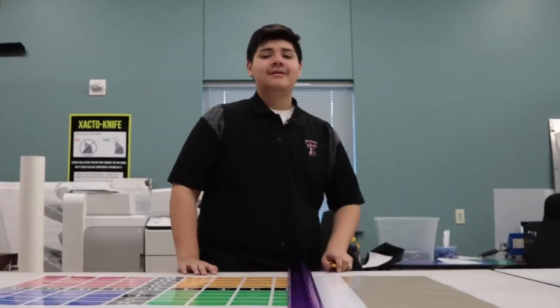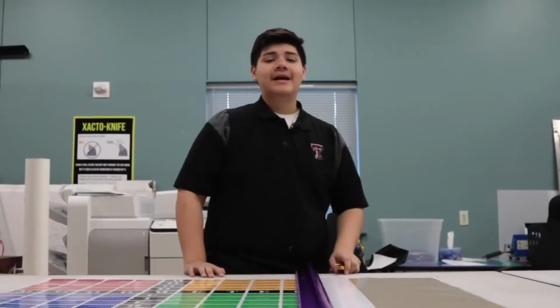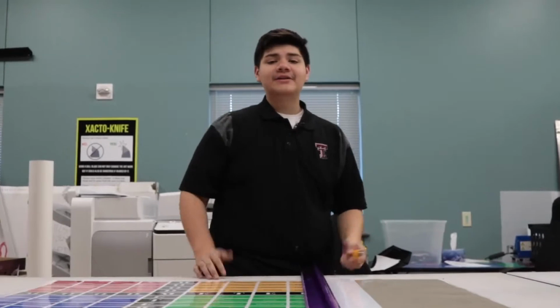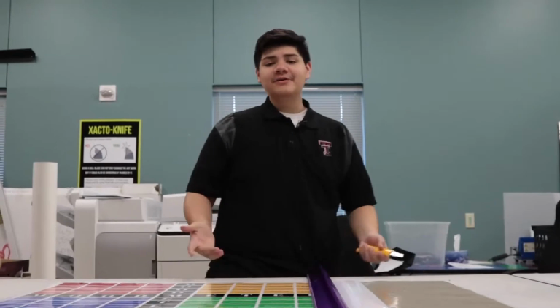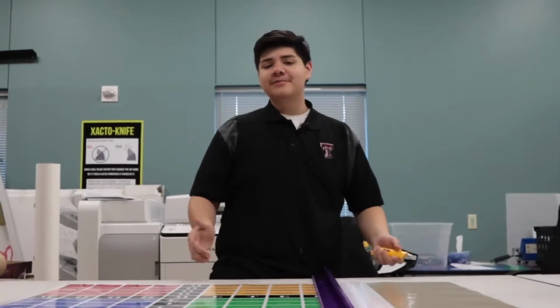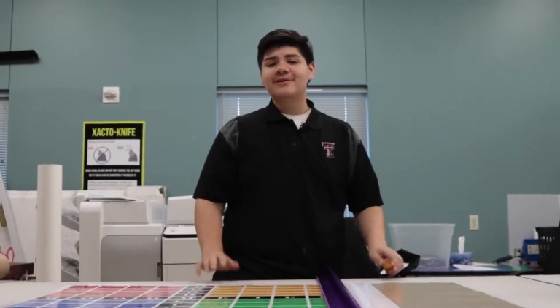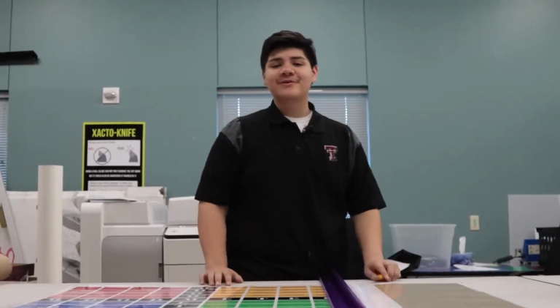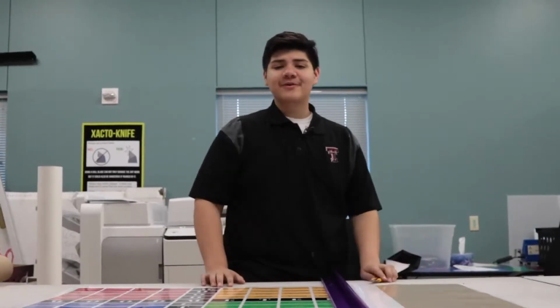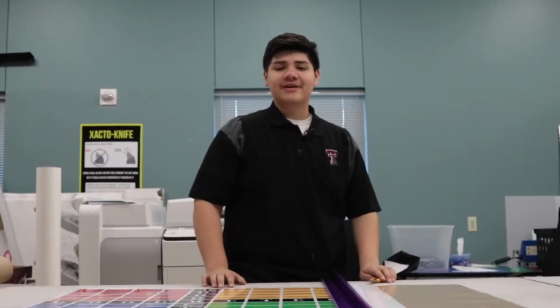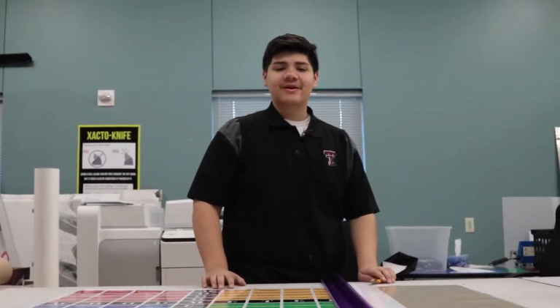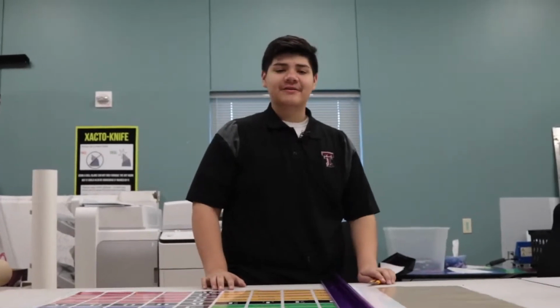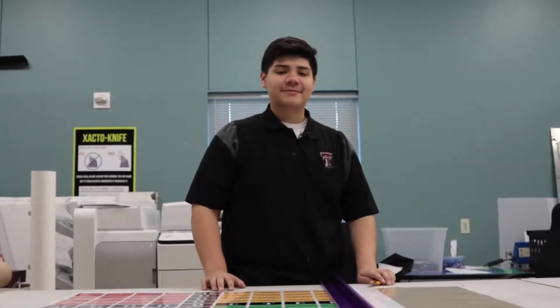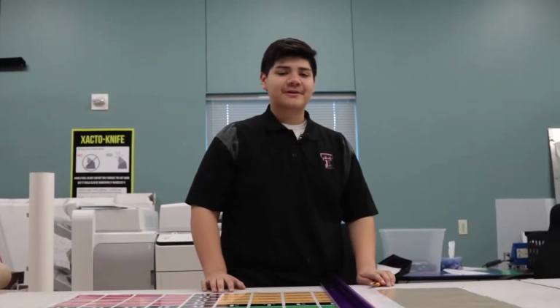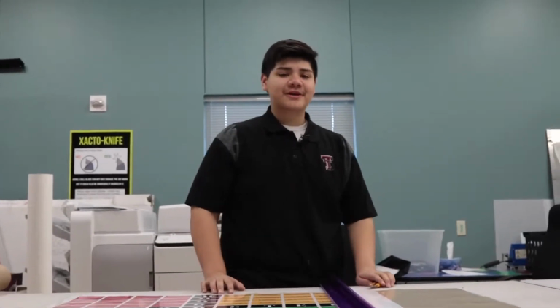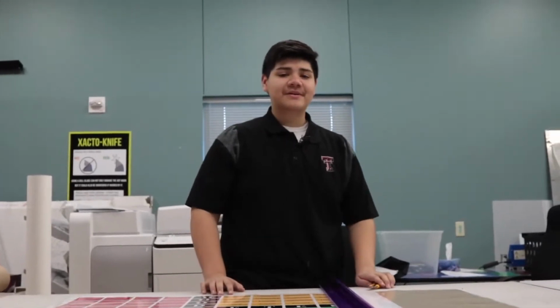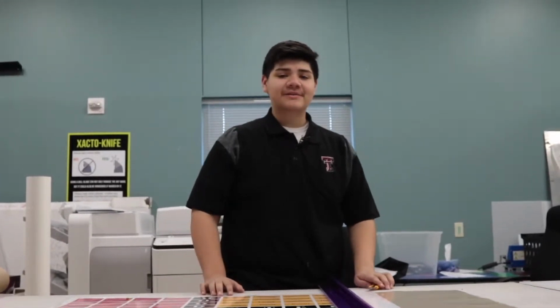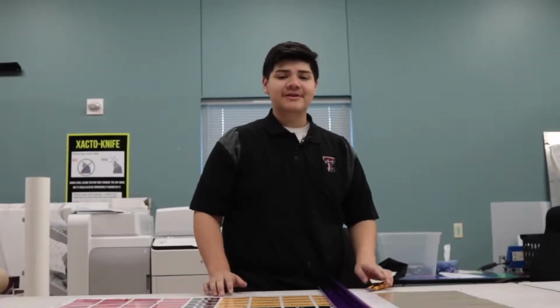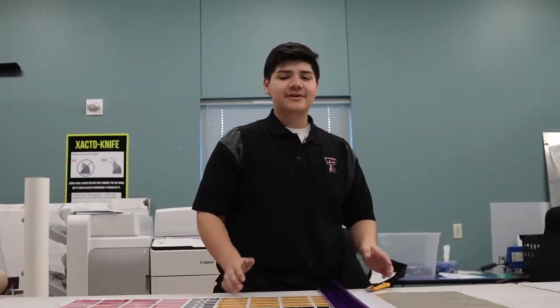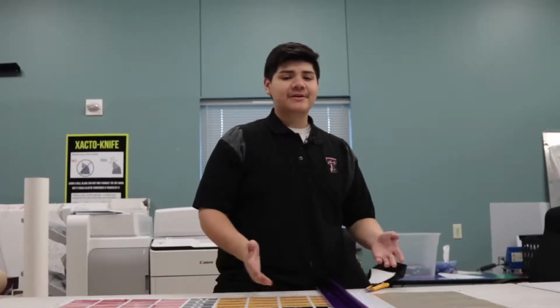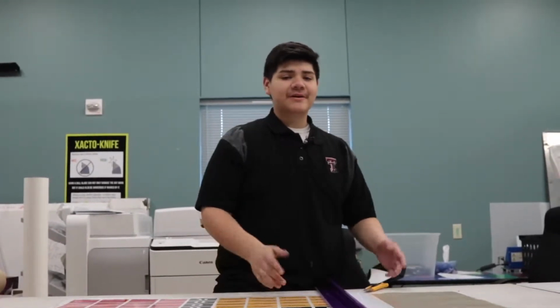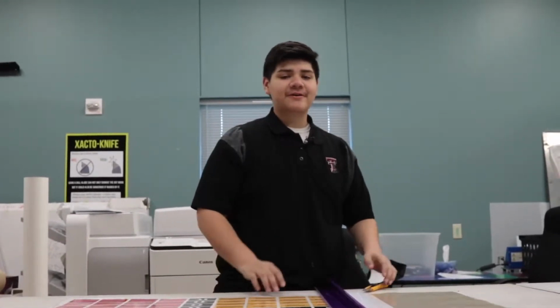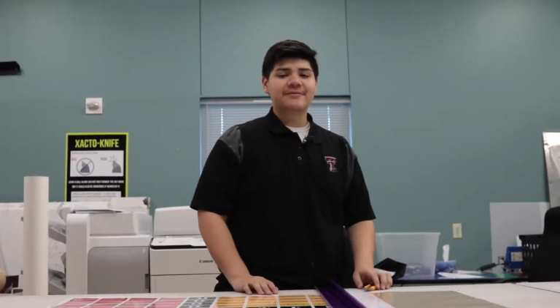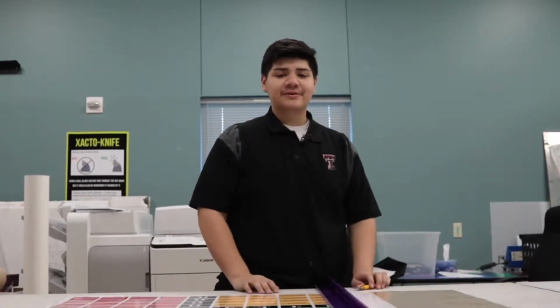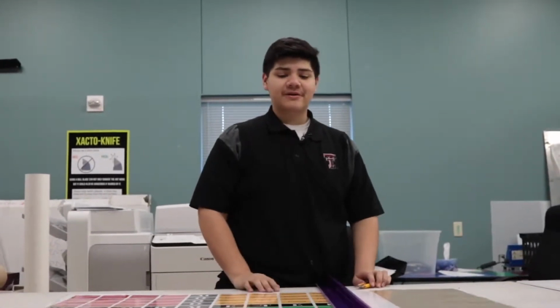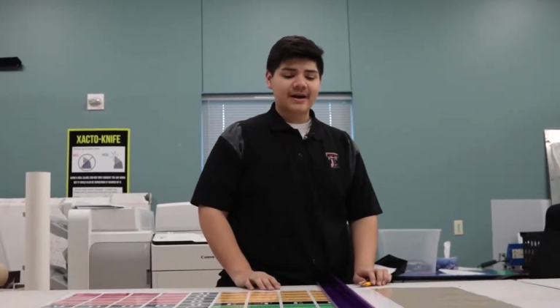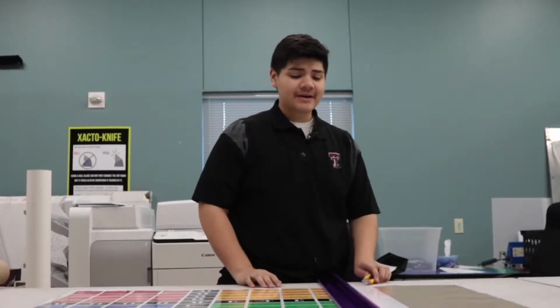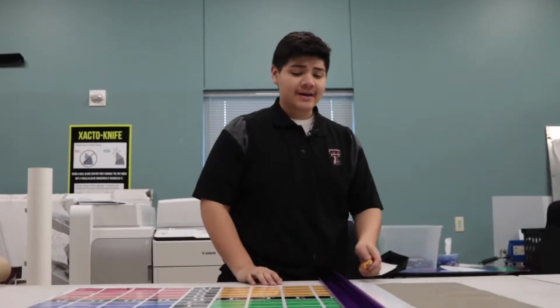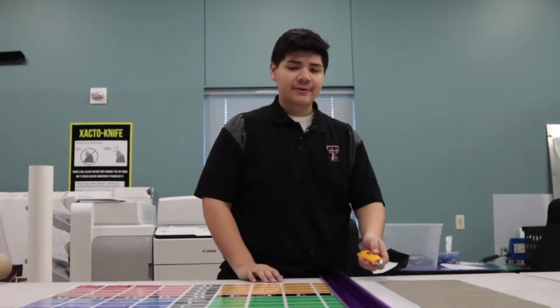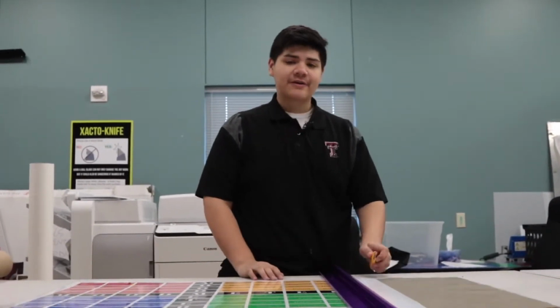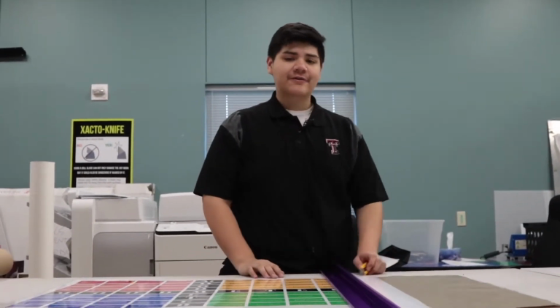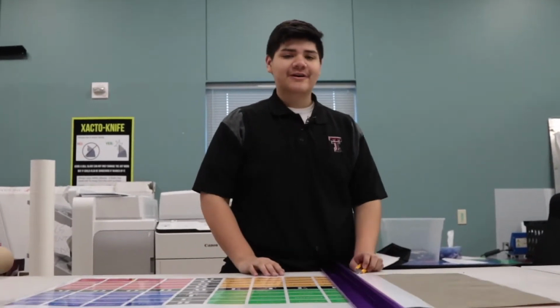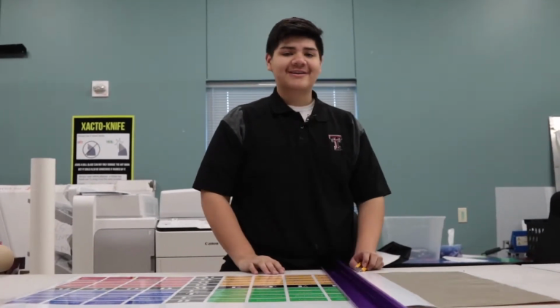It's always important when you're working in the graphics print shop to make sure you put a barrier between your hand and whatever you're cutting.